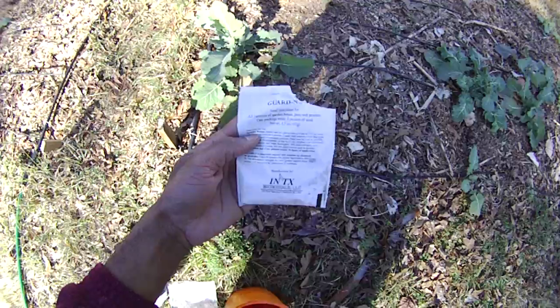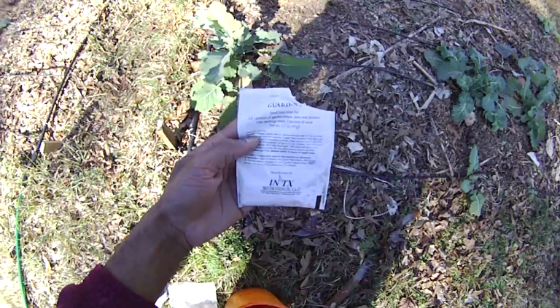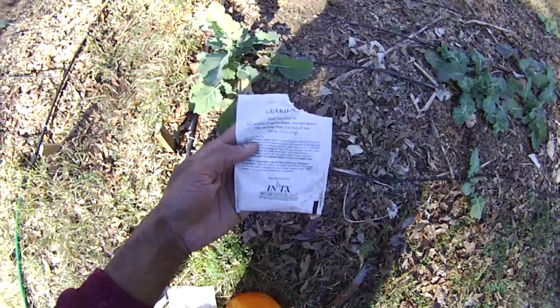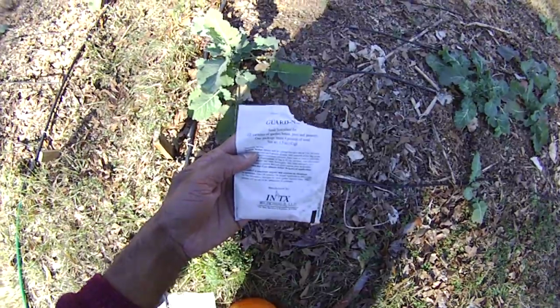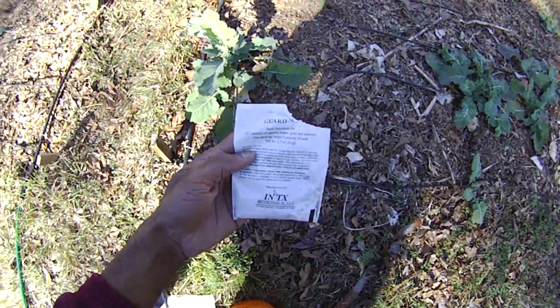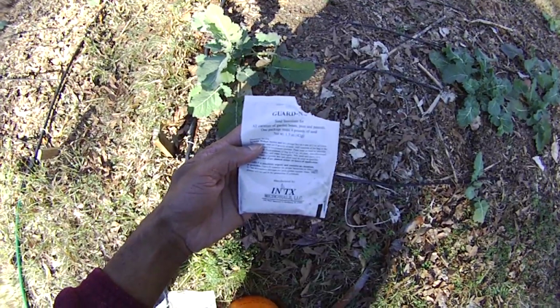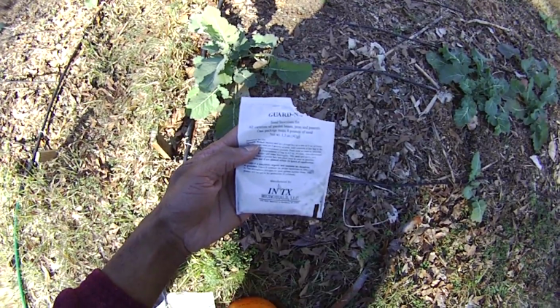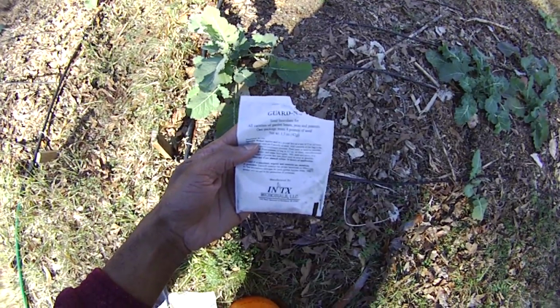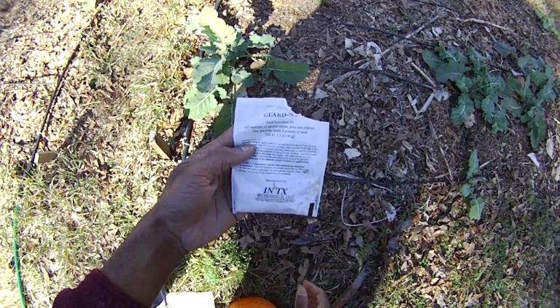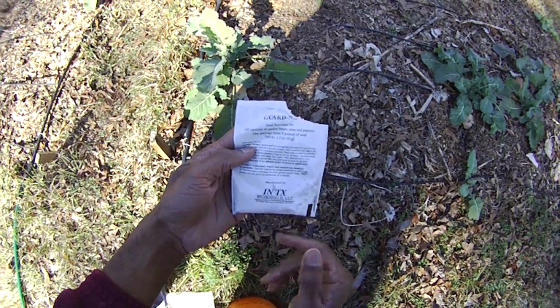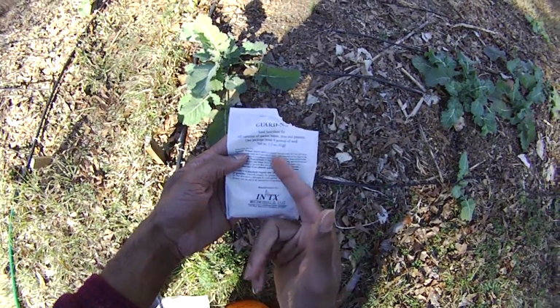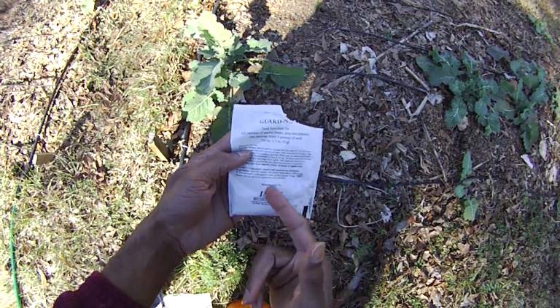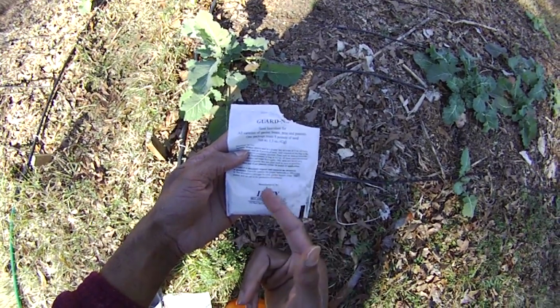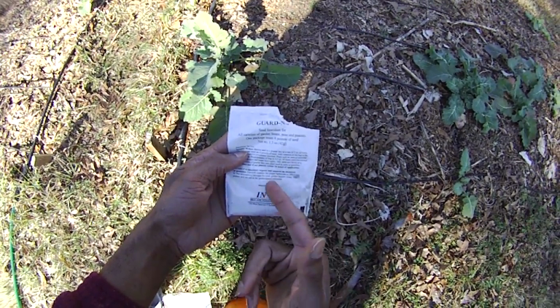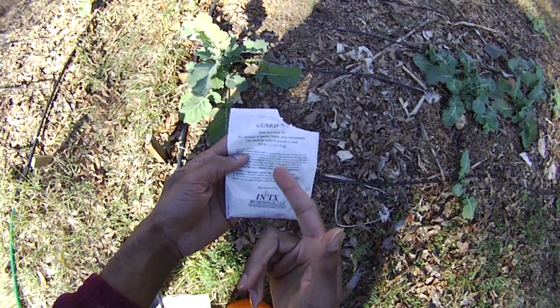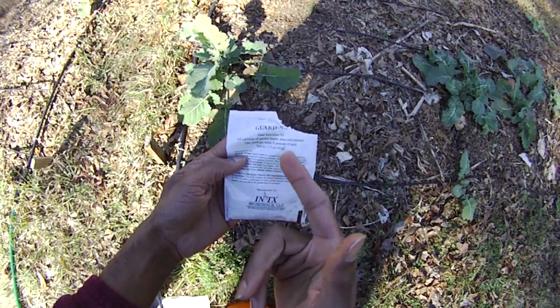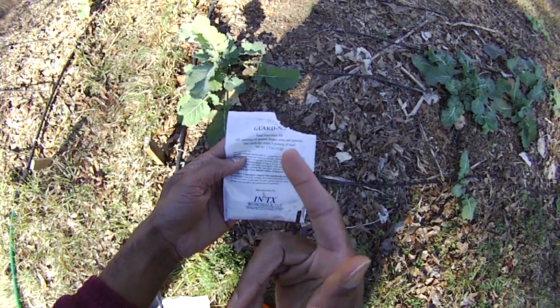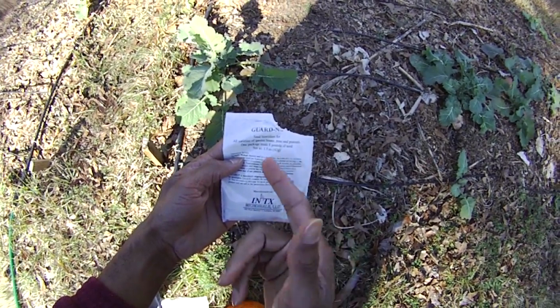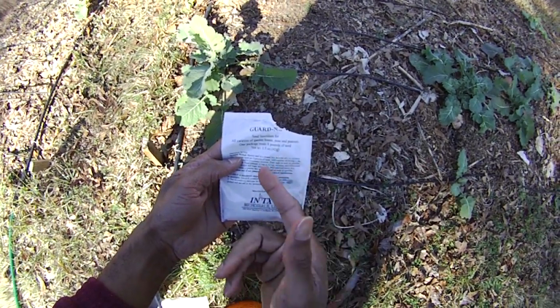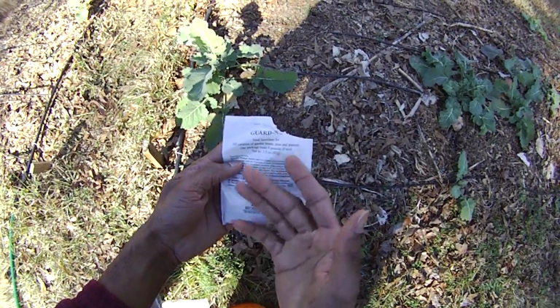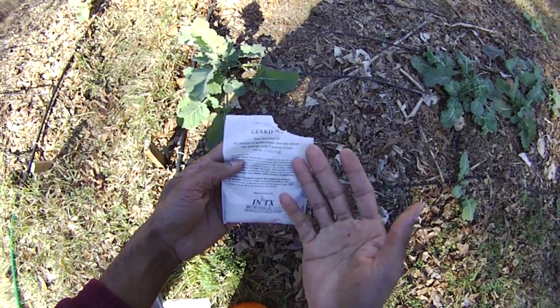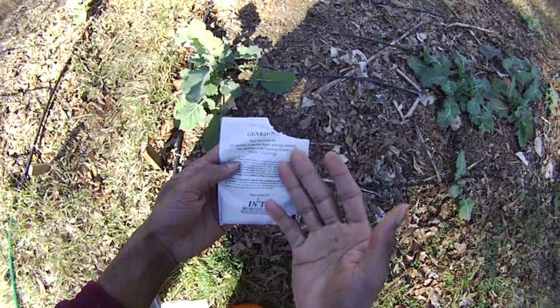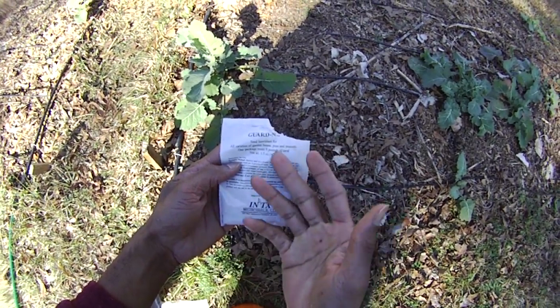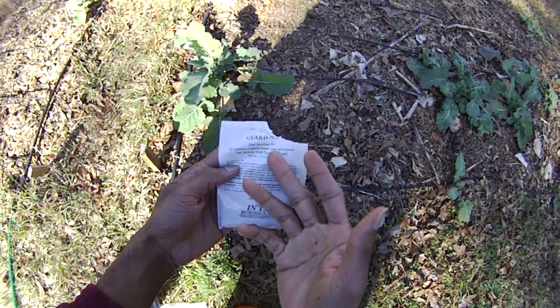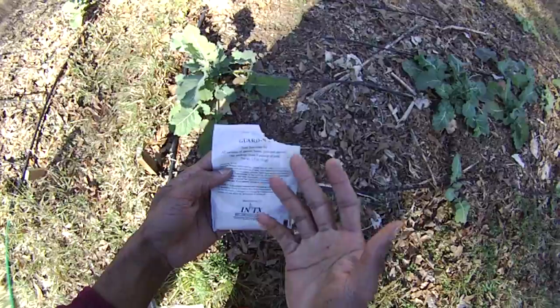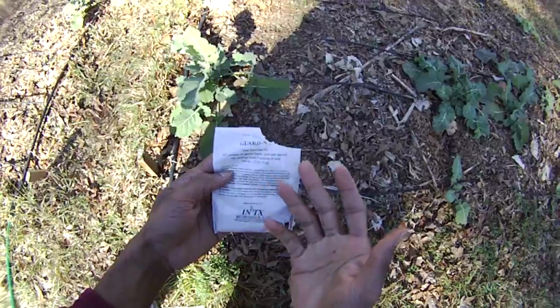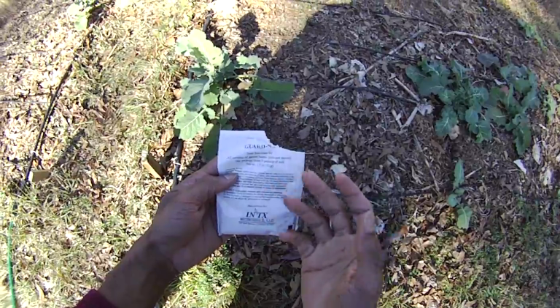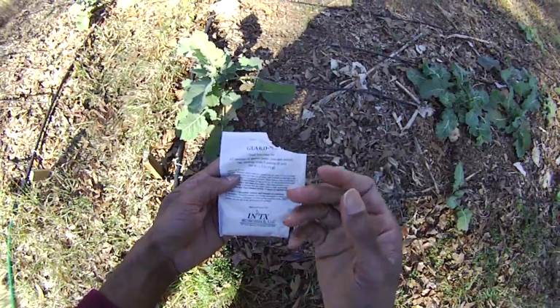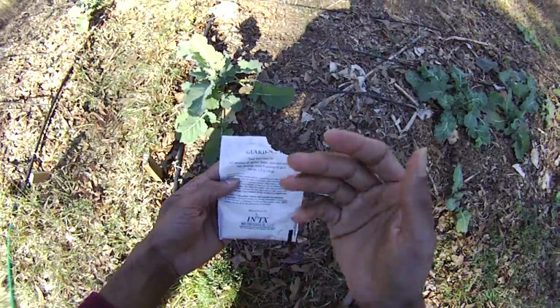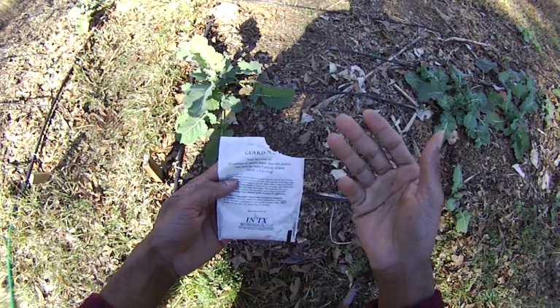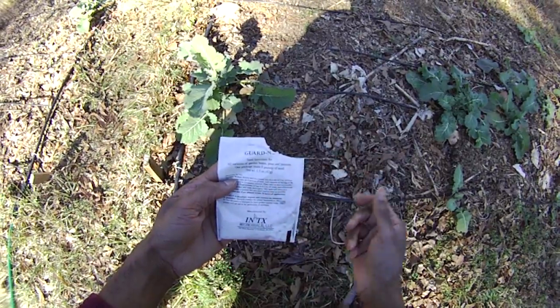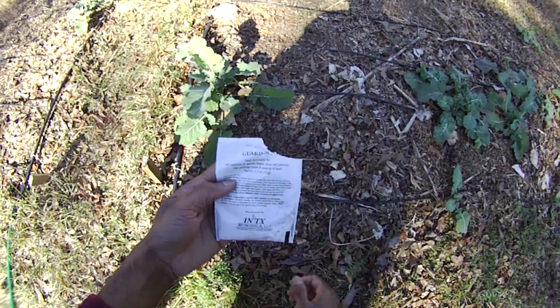Here we have seed inoculant that we use for our beans, peanuts, peas, things like that — what we call legumes.